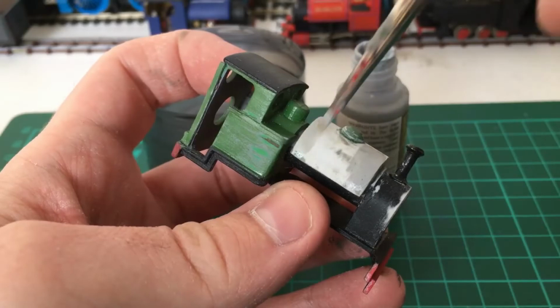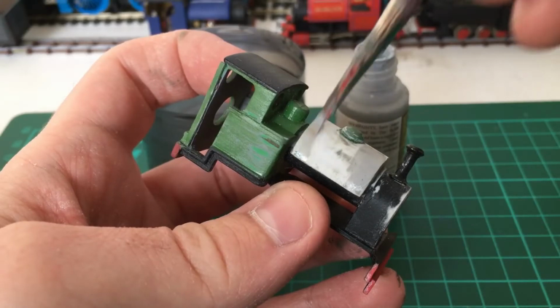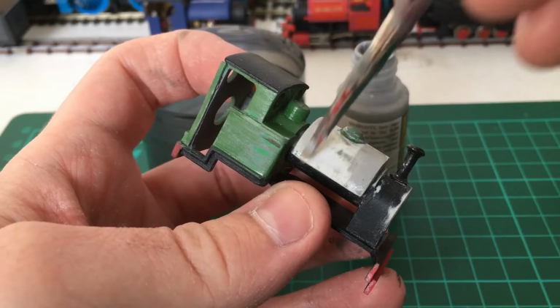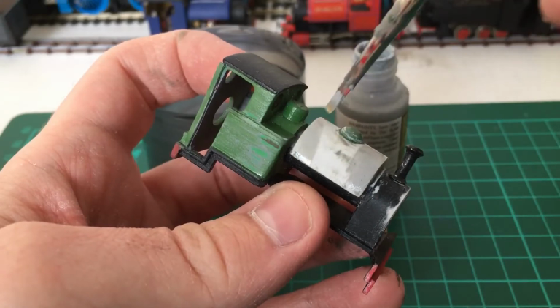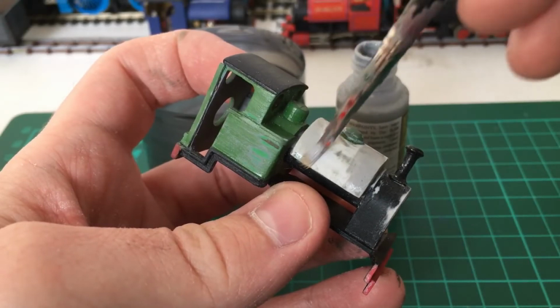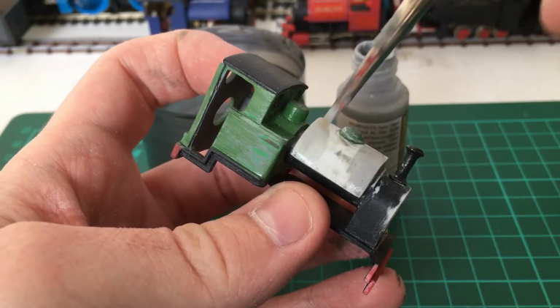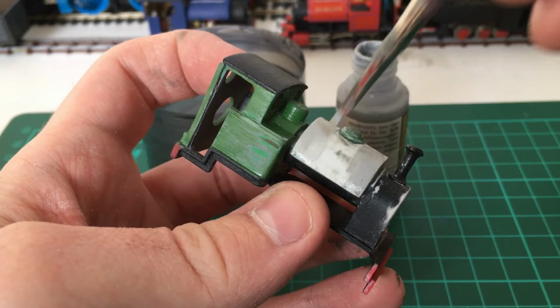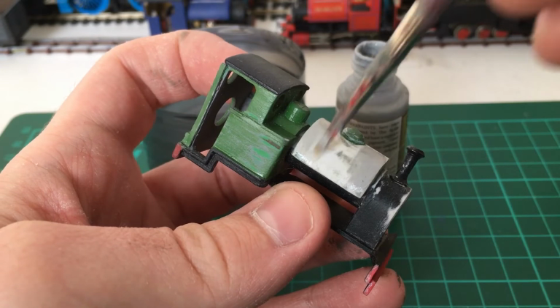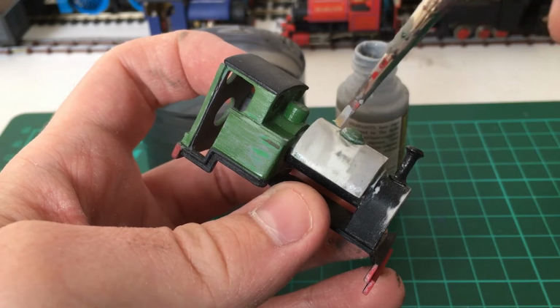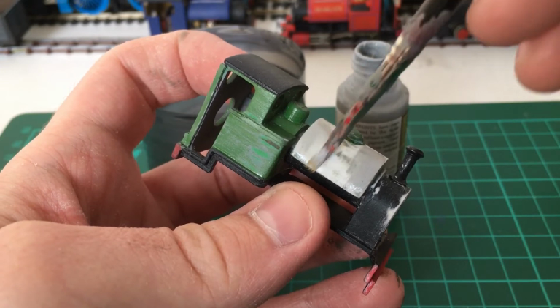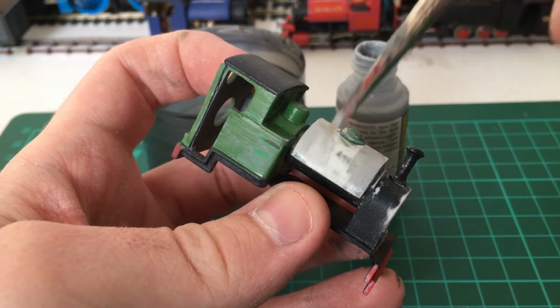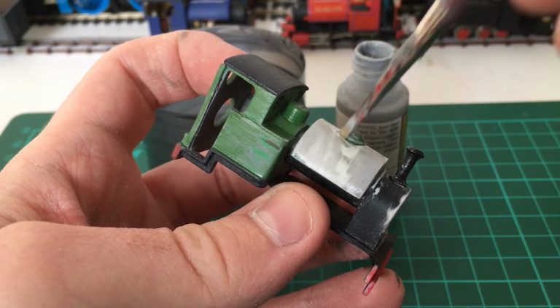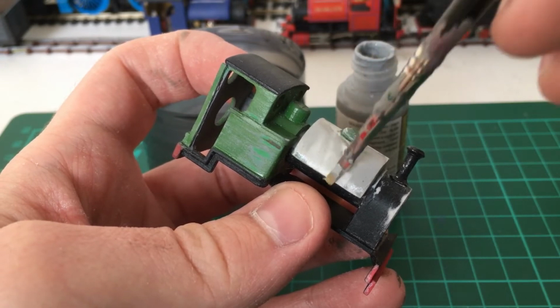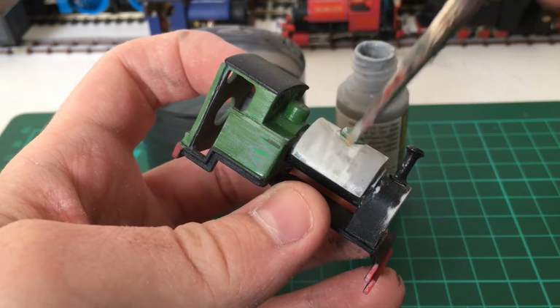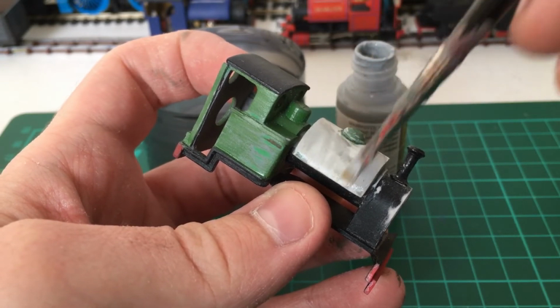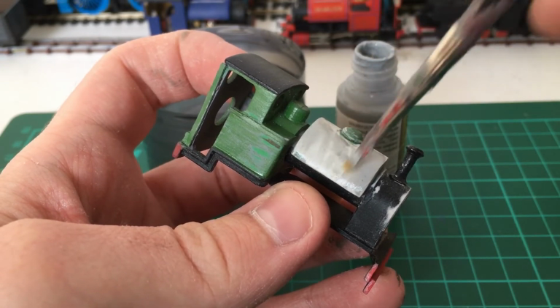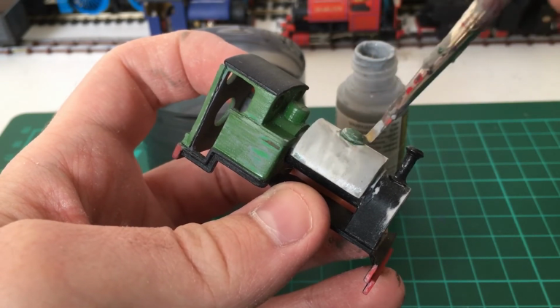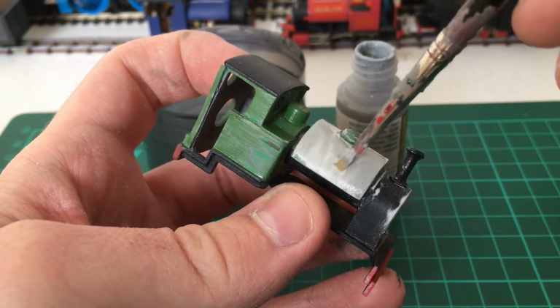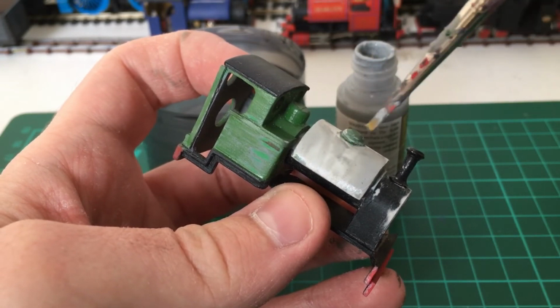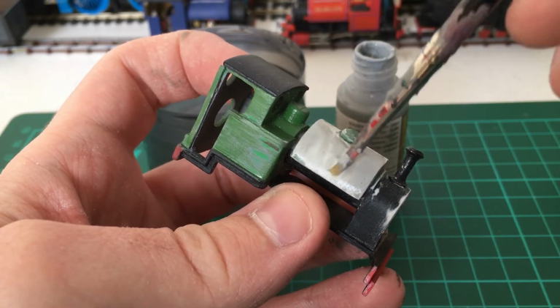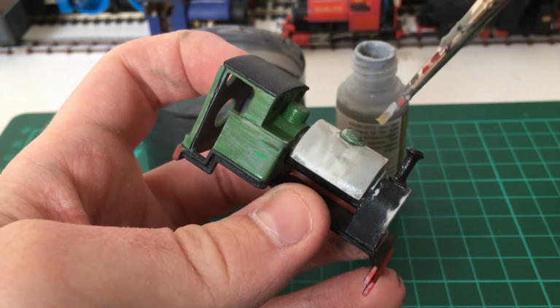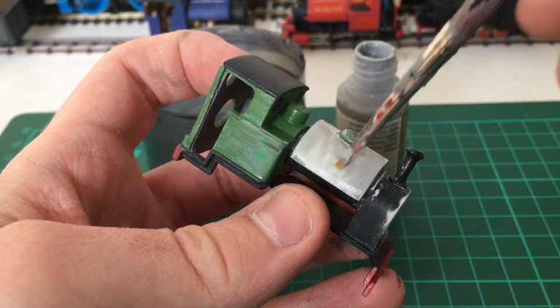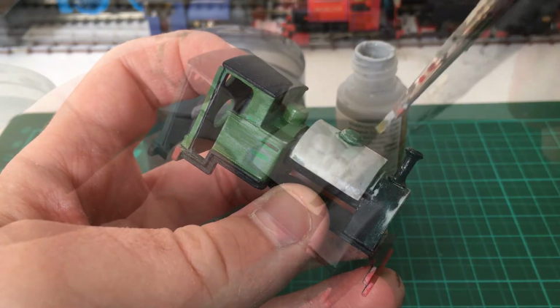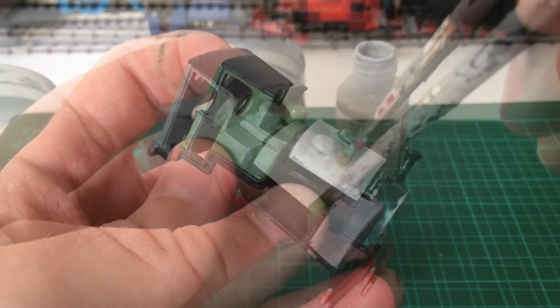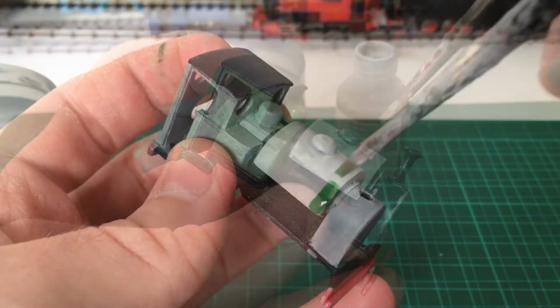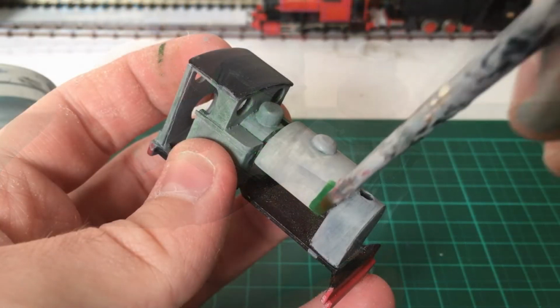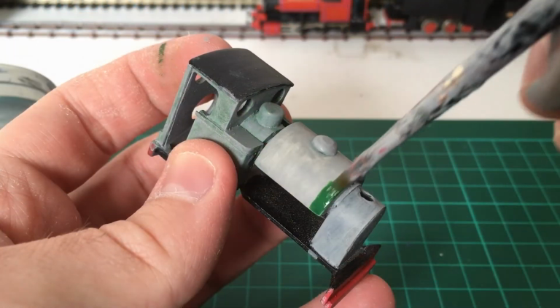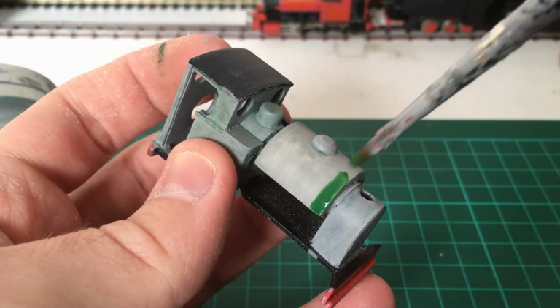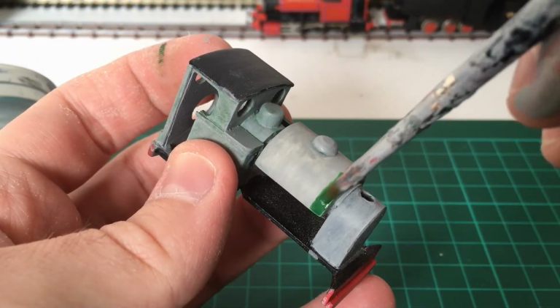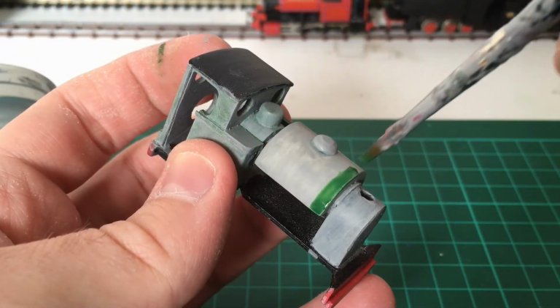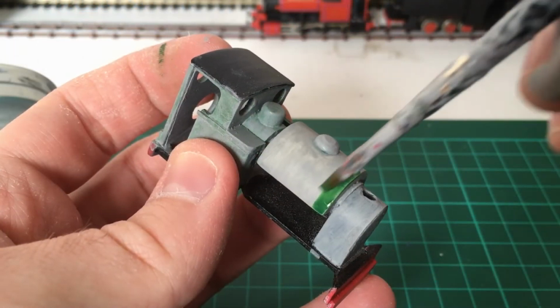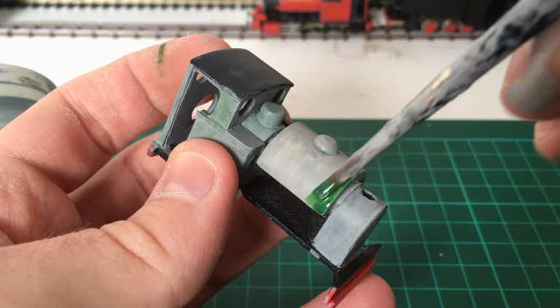First, I like to prime the model with grey paint, usually two coats at 15 minute intervals, before applying the proper colour.